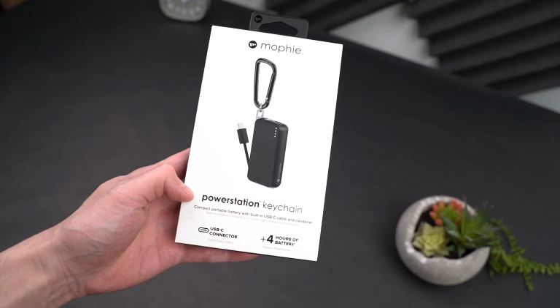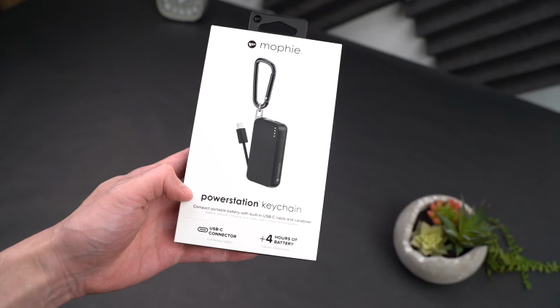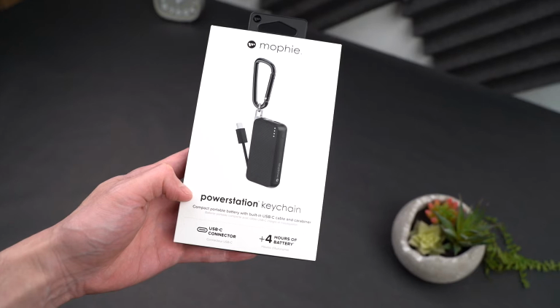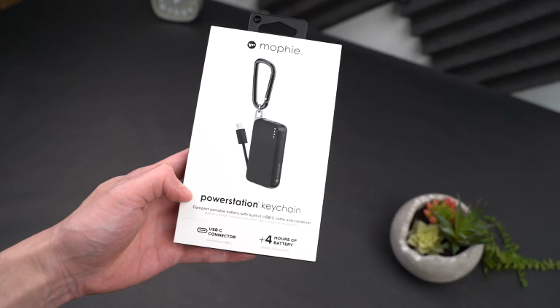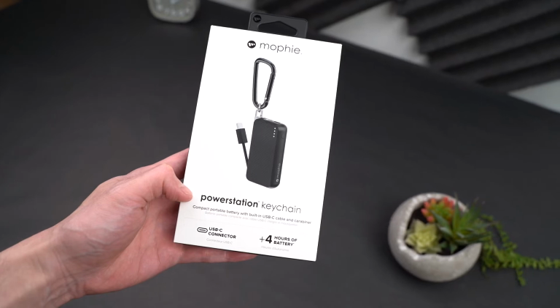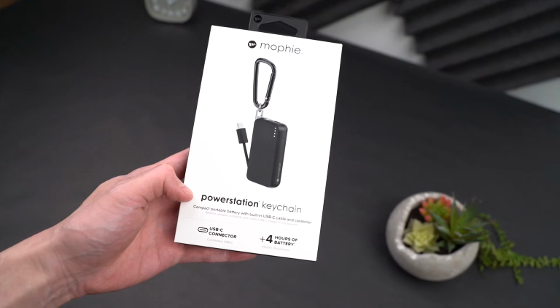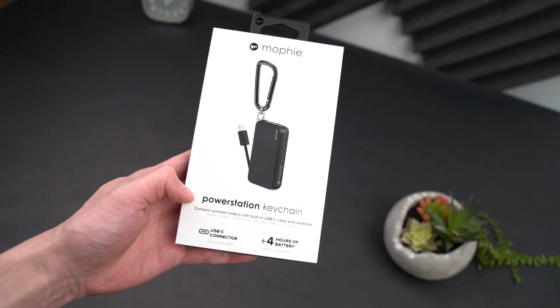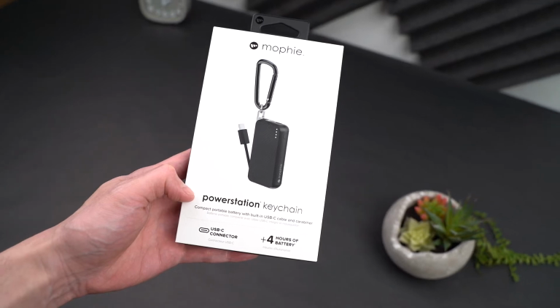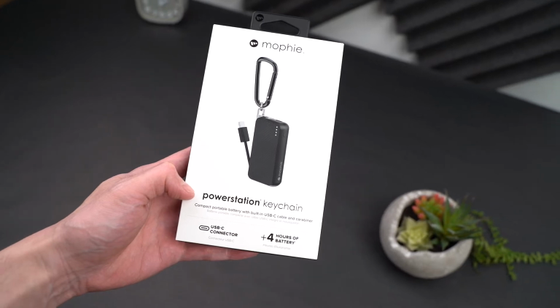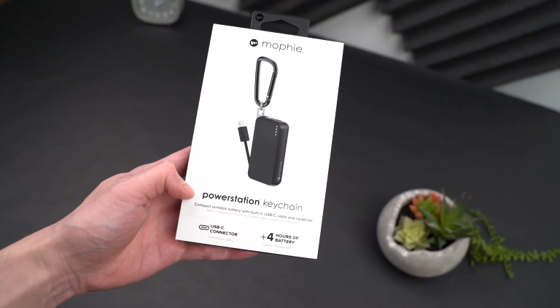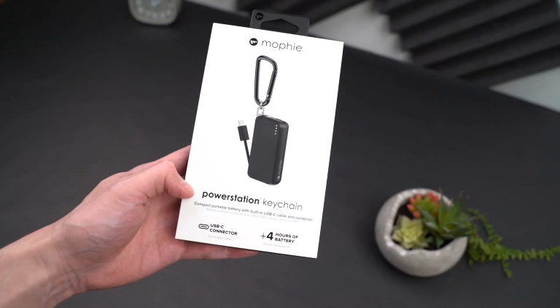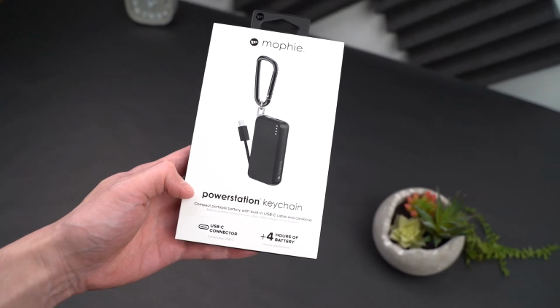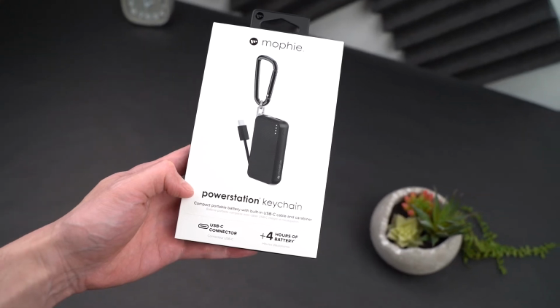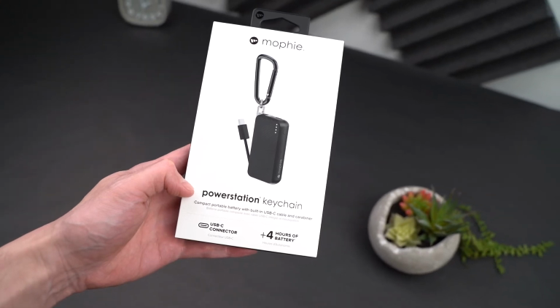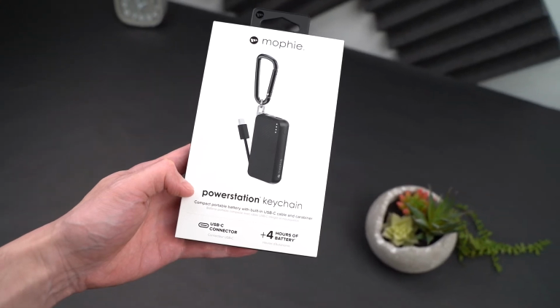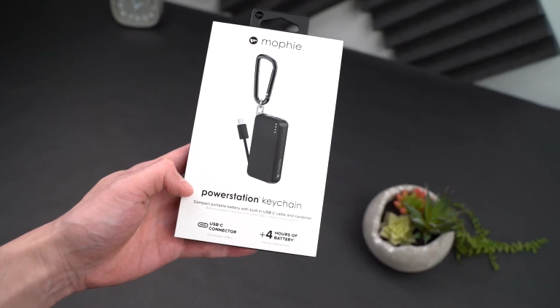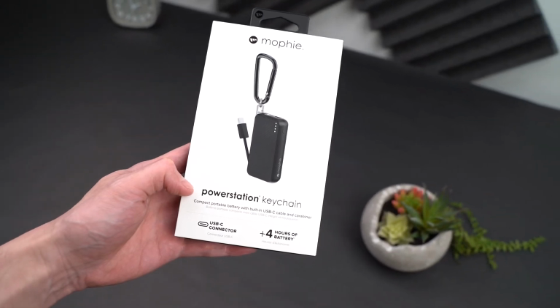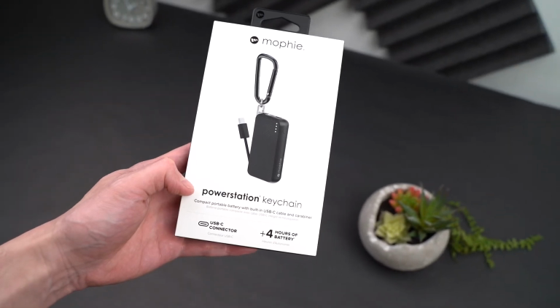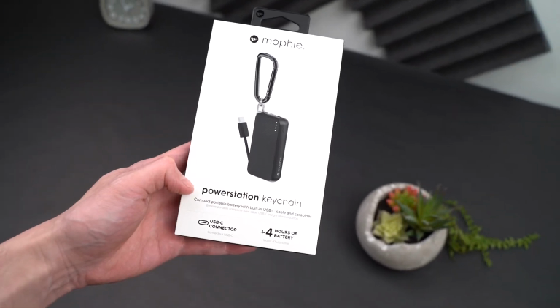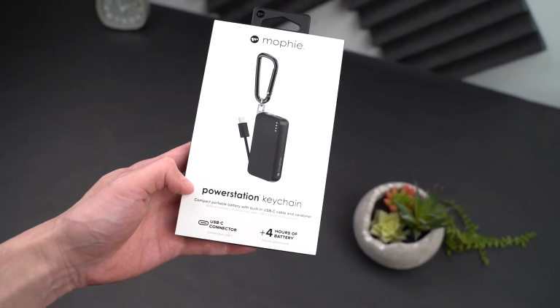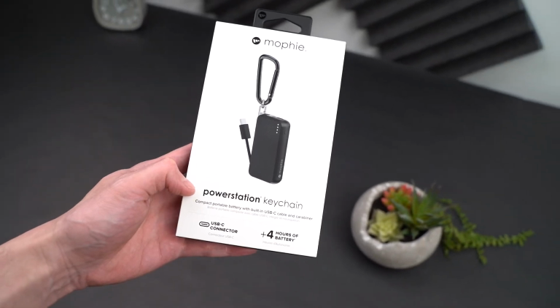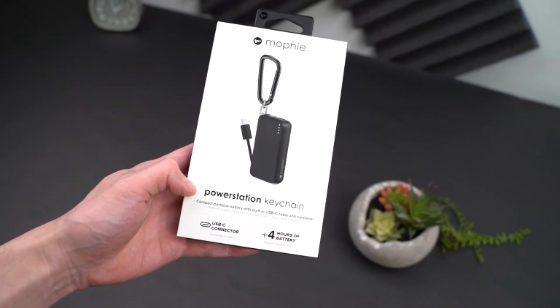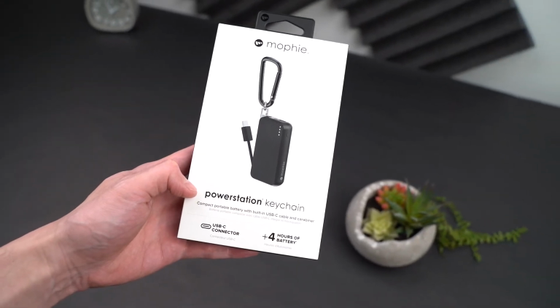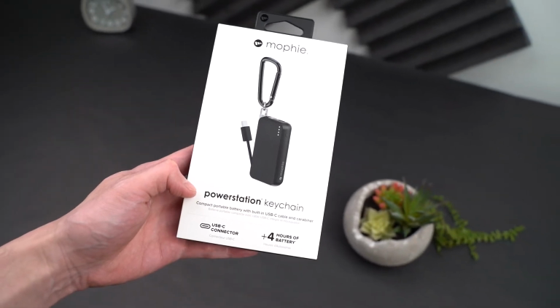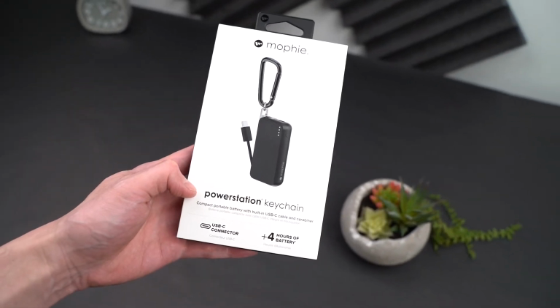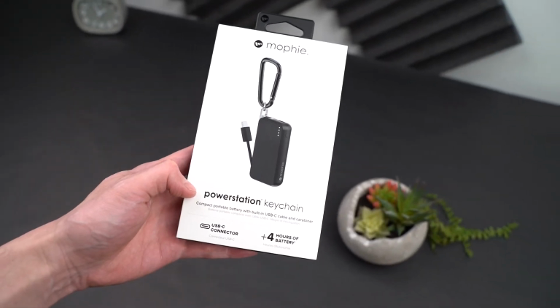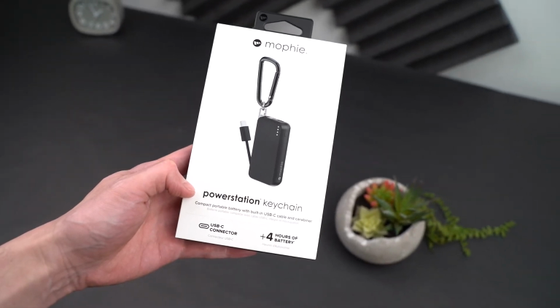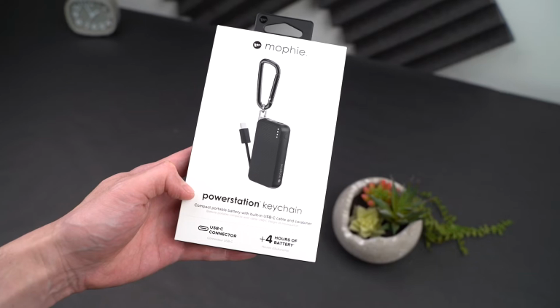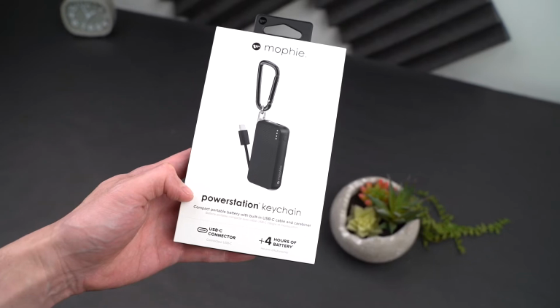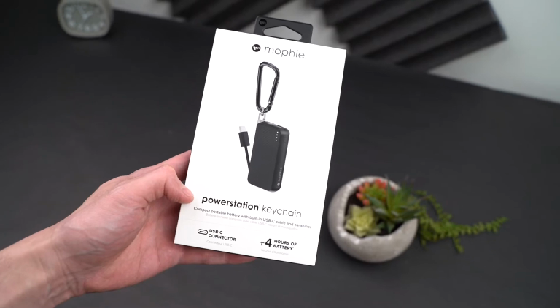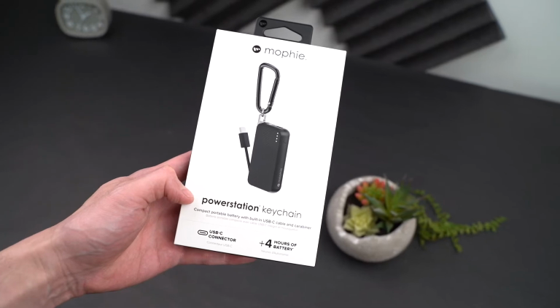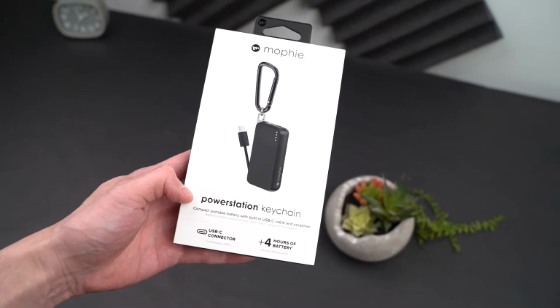Today, we're going to be taking a look at the Mophie Power Station Keychain, which is adorably cute.